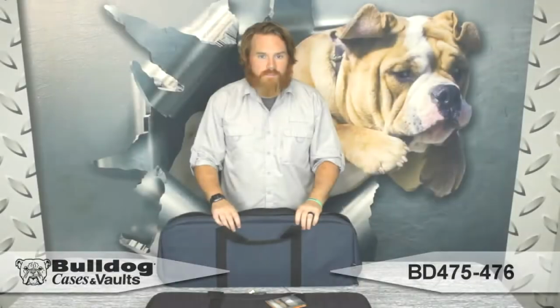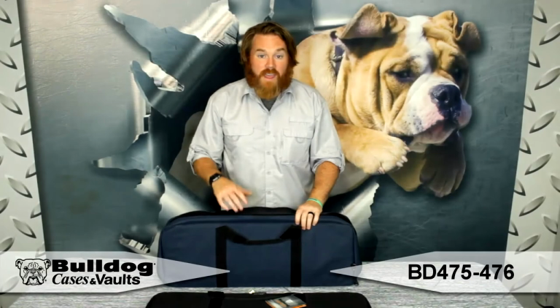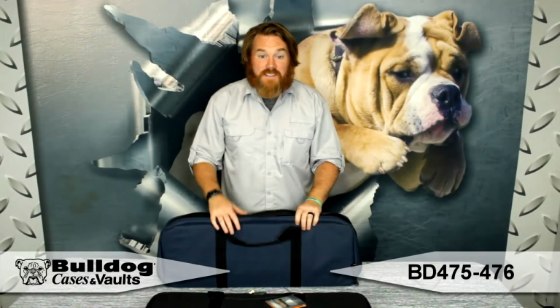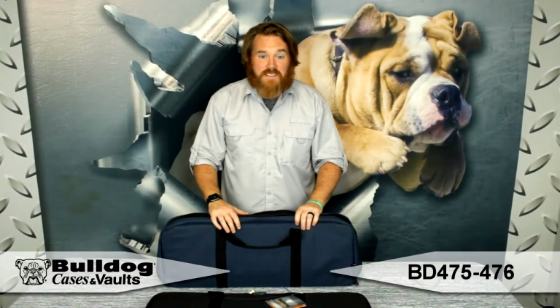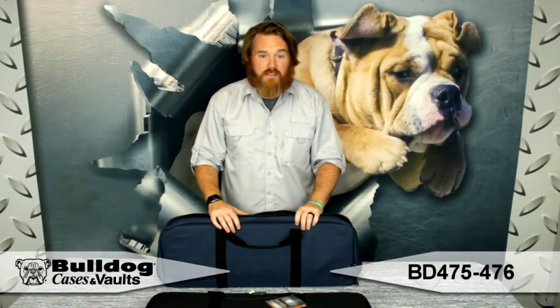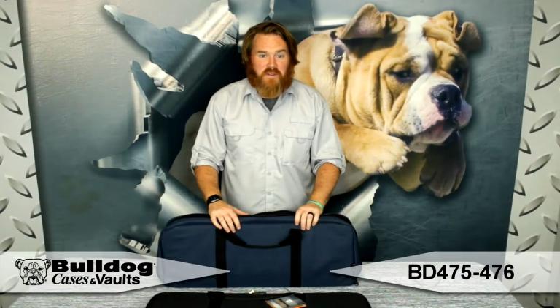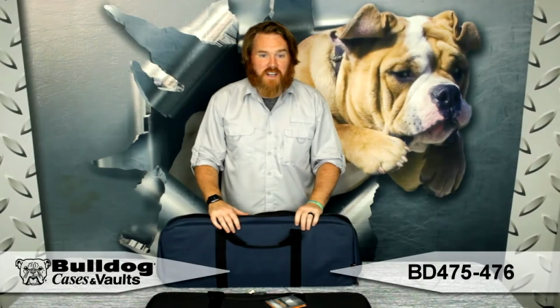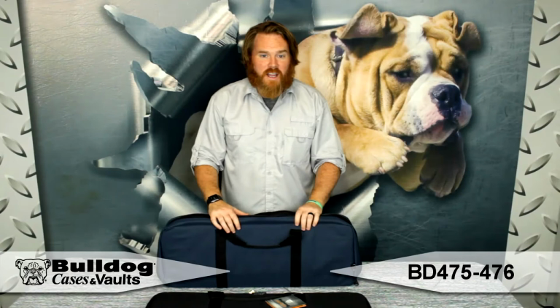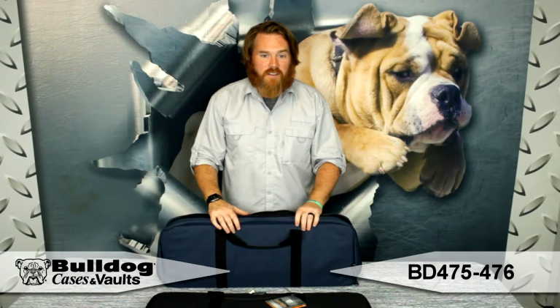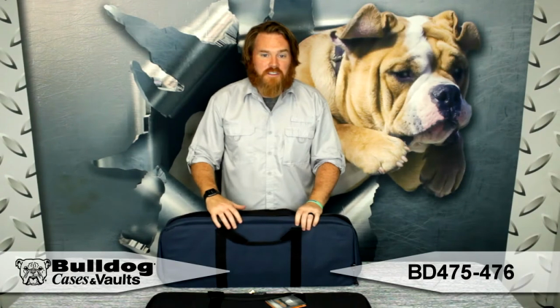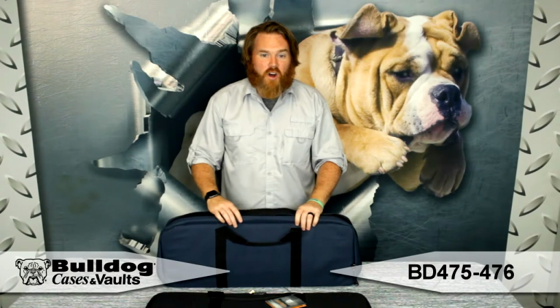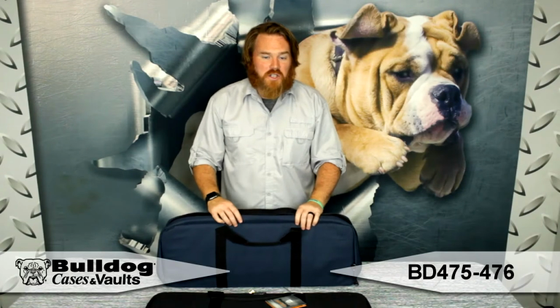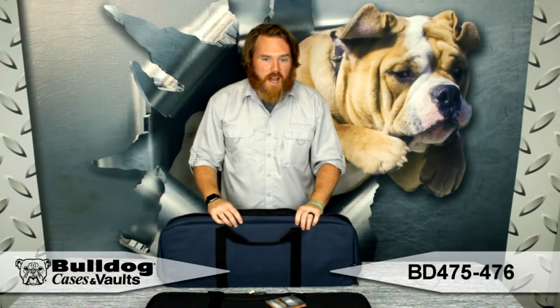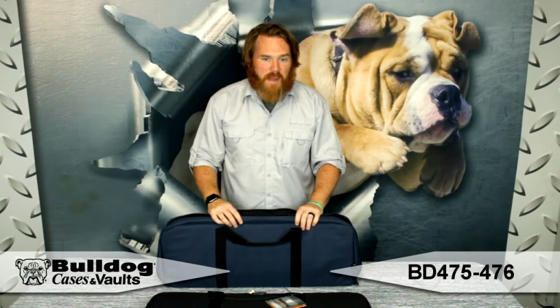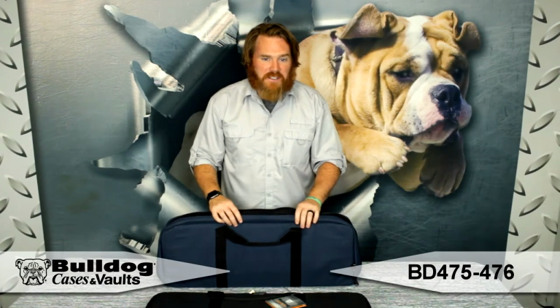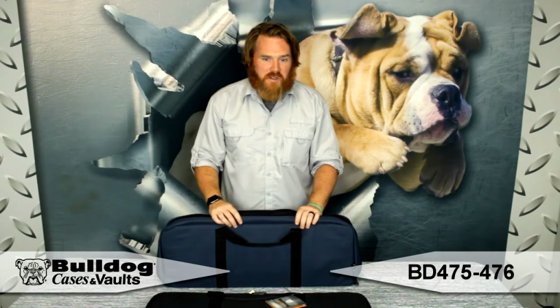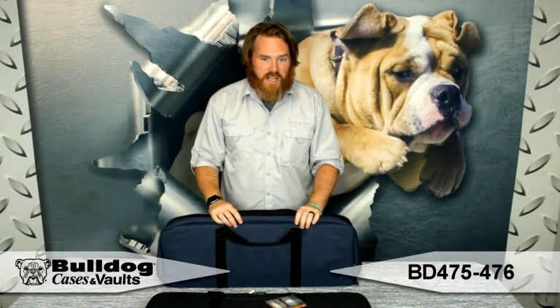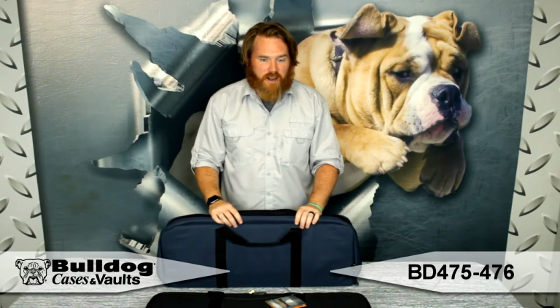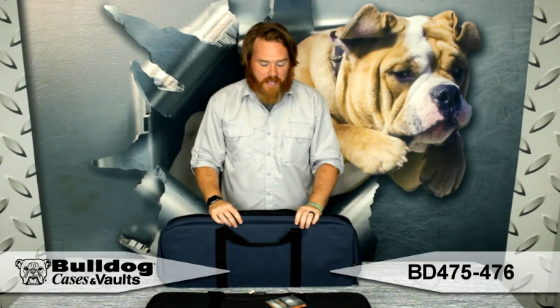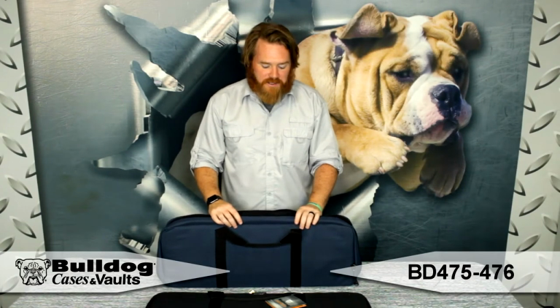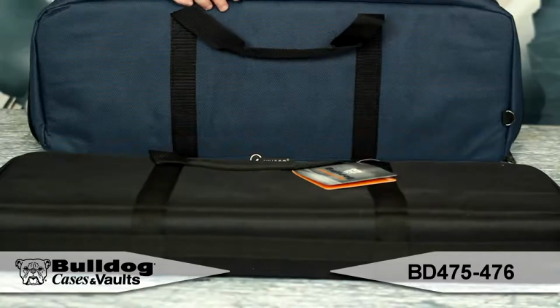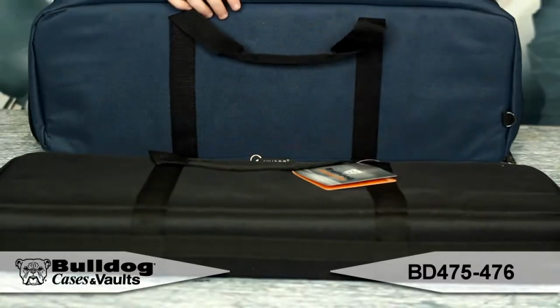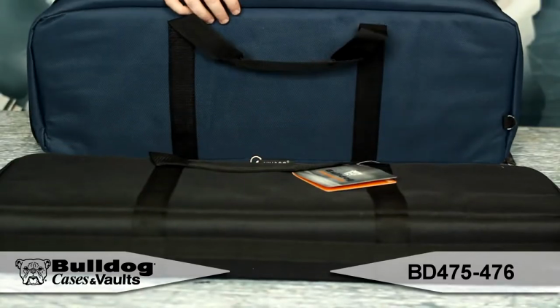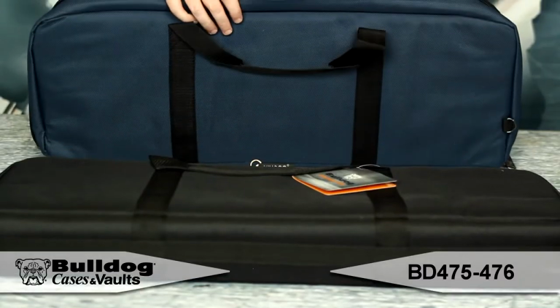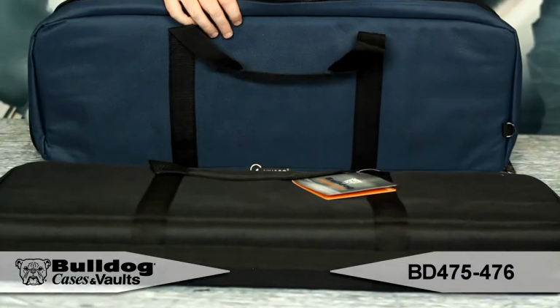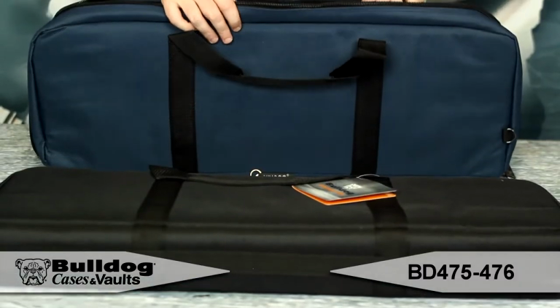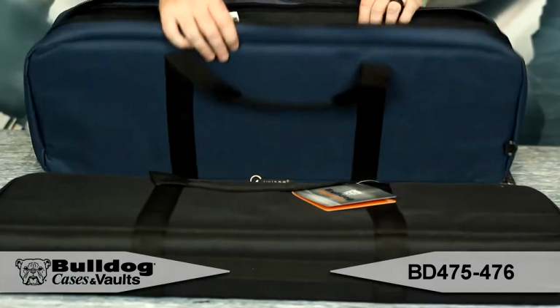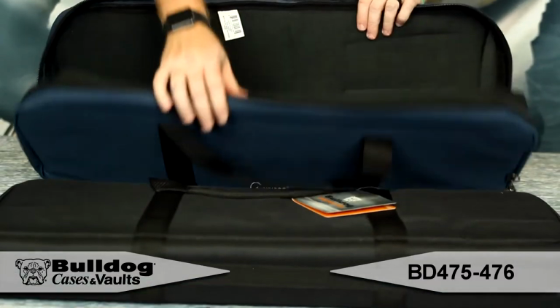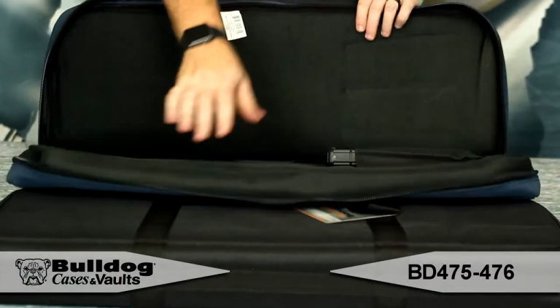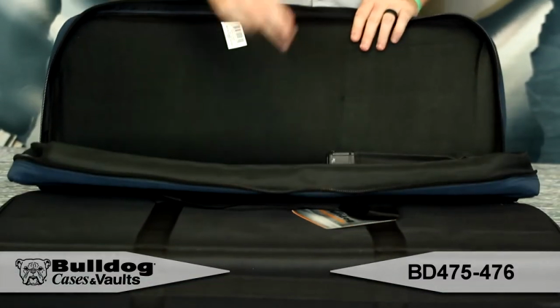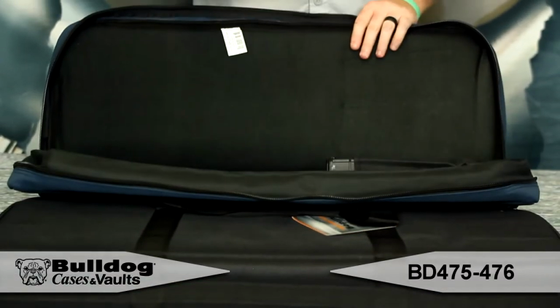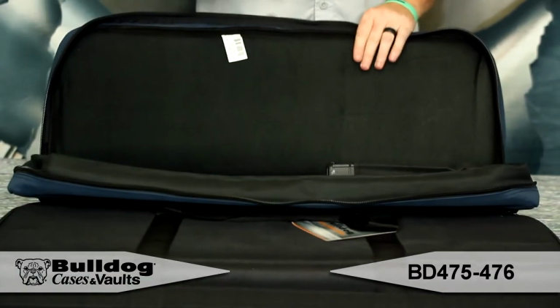Hey guys, this is Eric from Bulldog. I've got the Ultra Compact Discrete Carry Case. This is a great case for the AR platform.